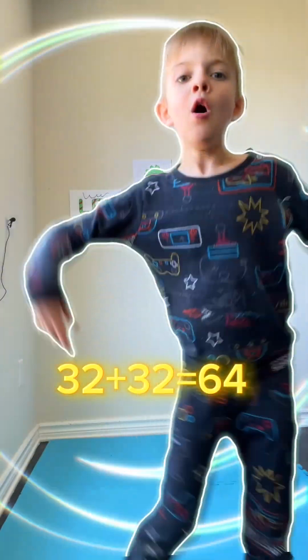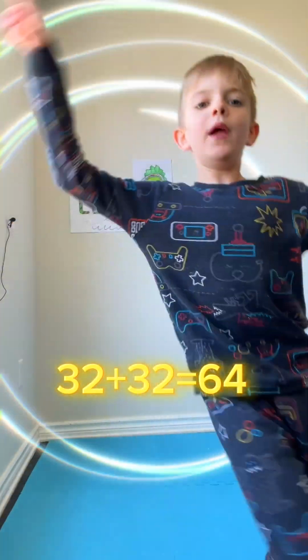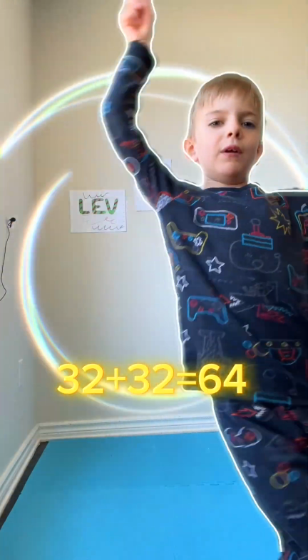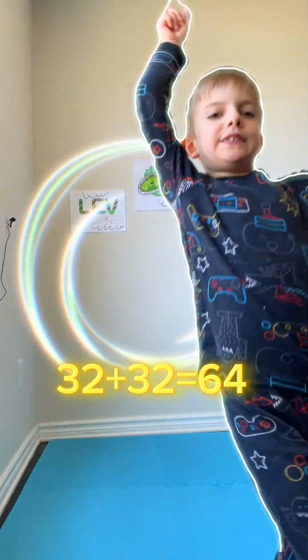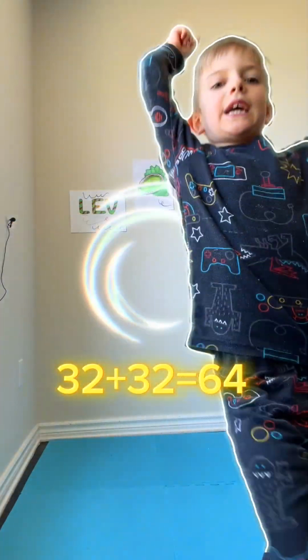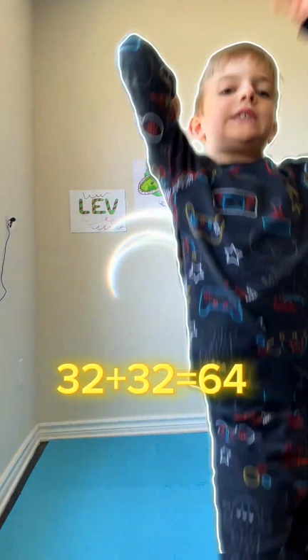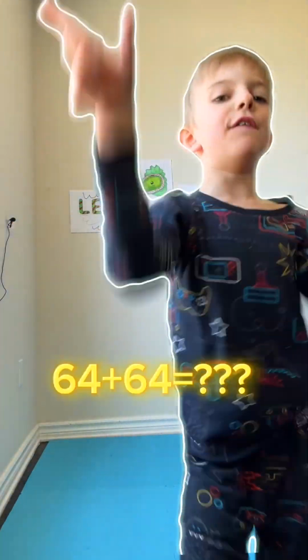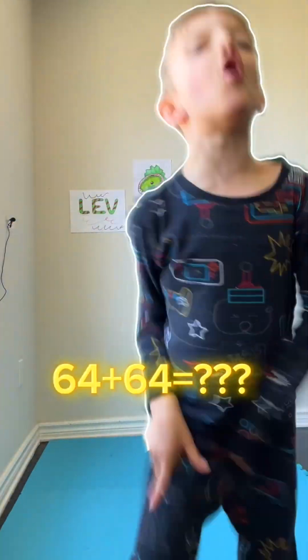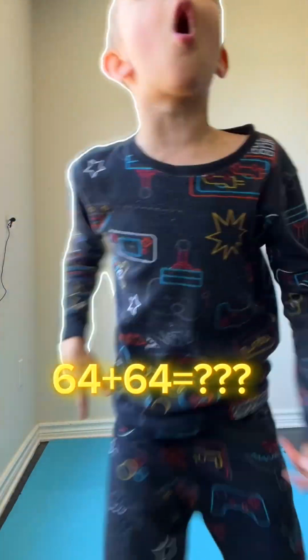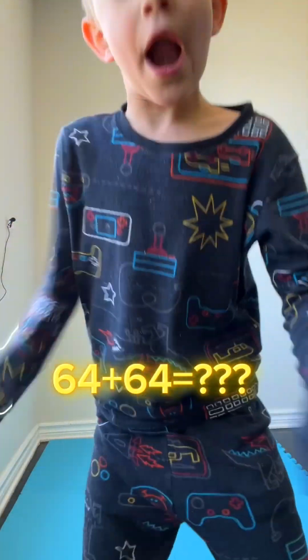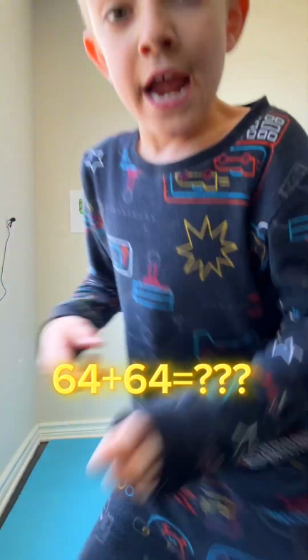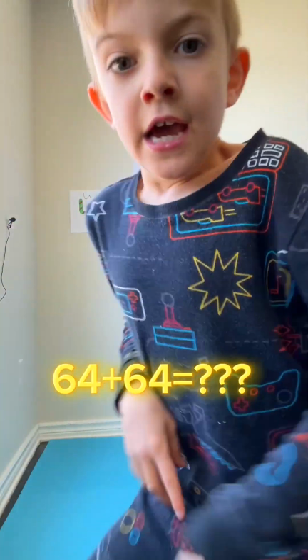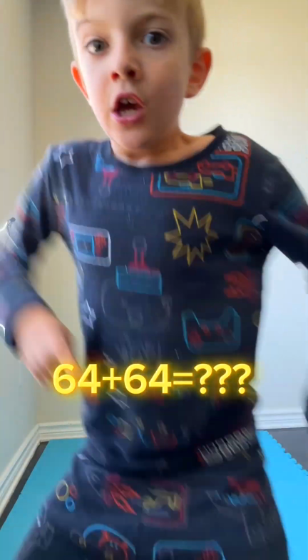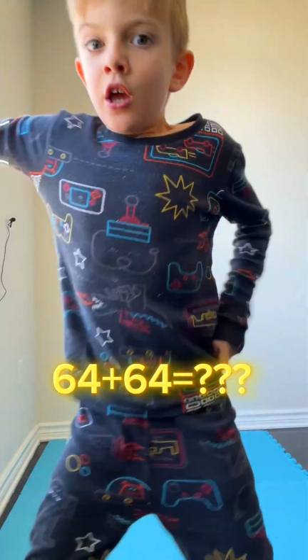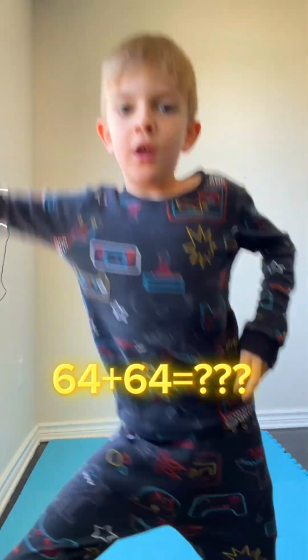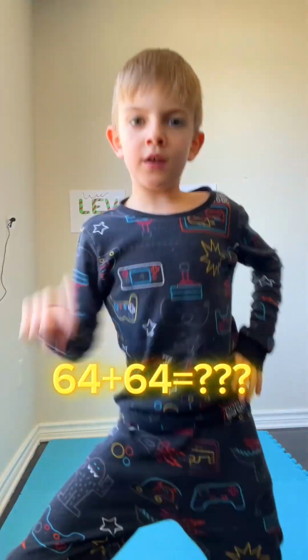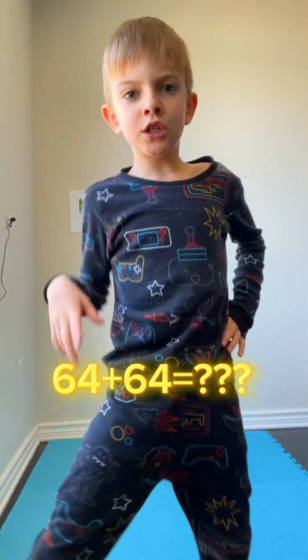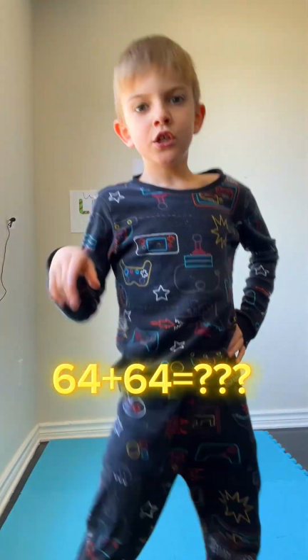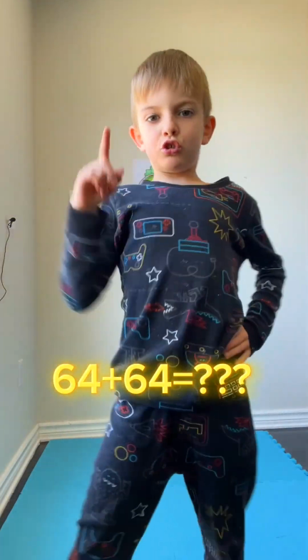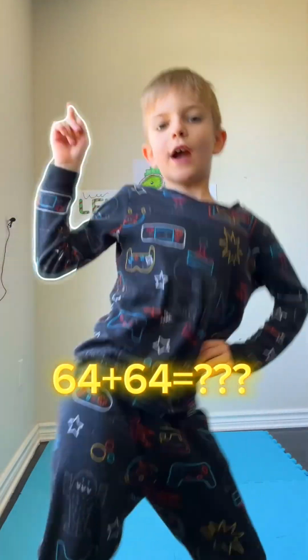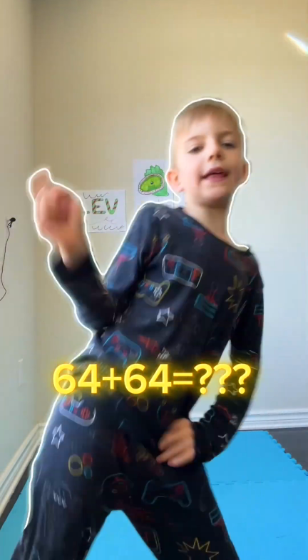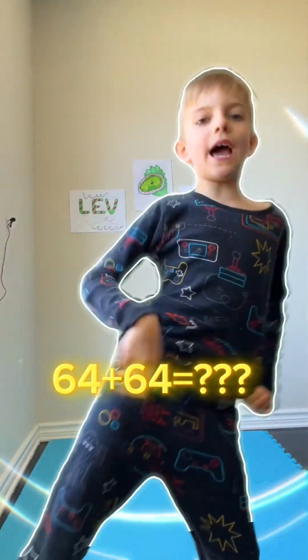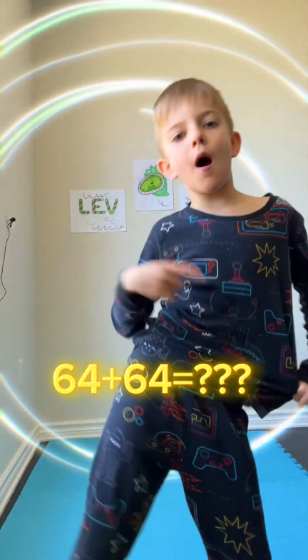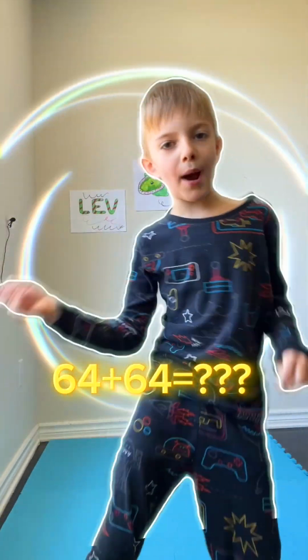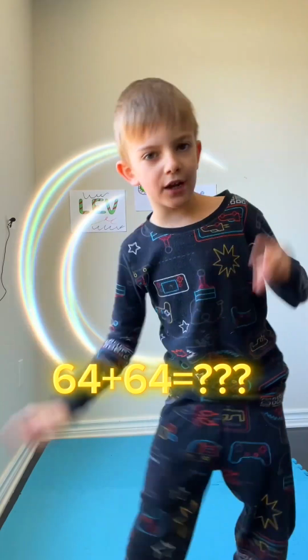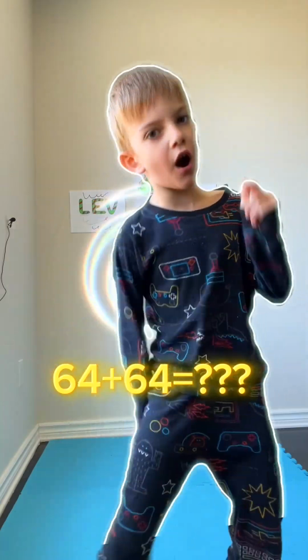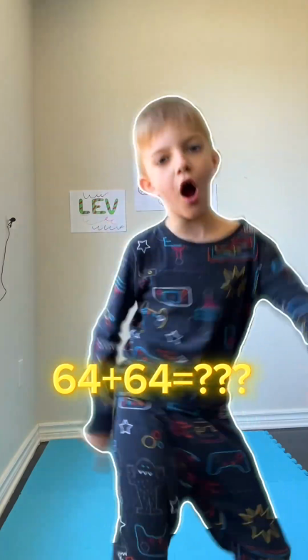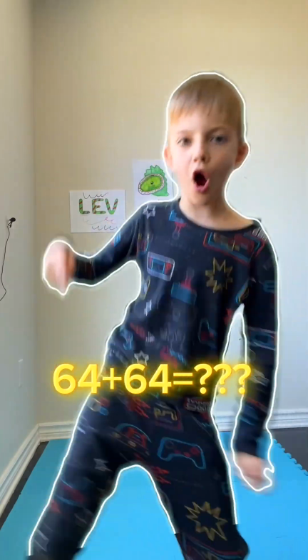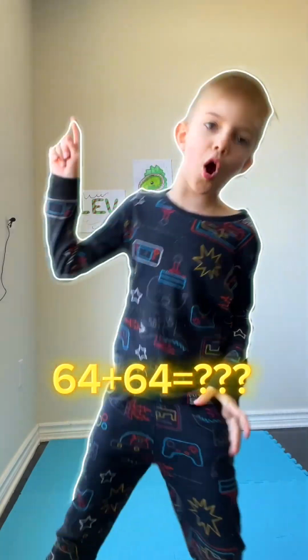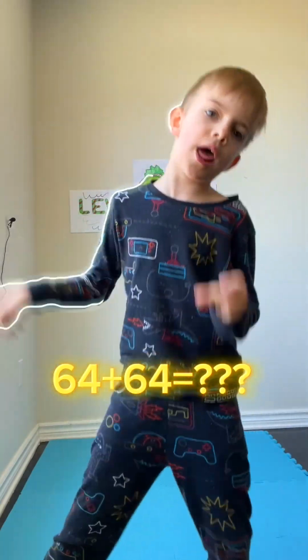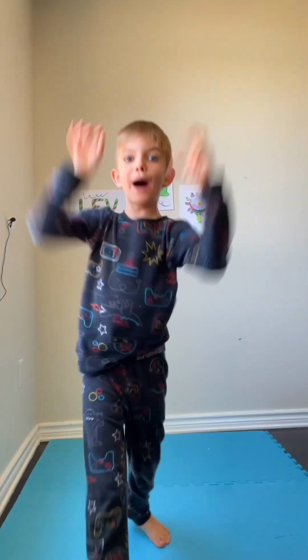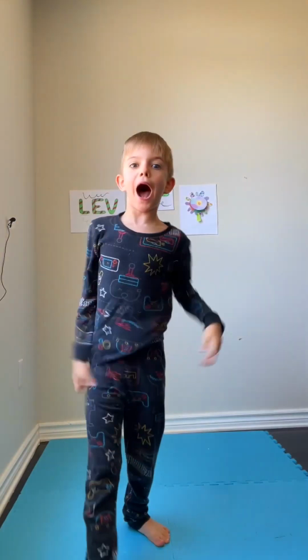You don't need 64! Try to count on your own!